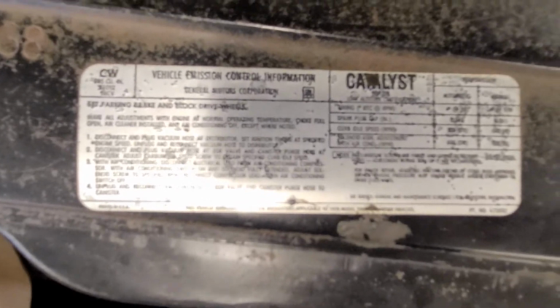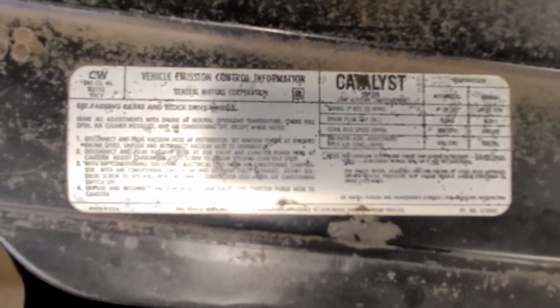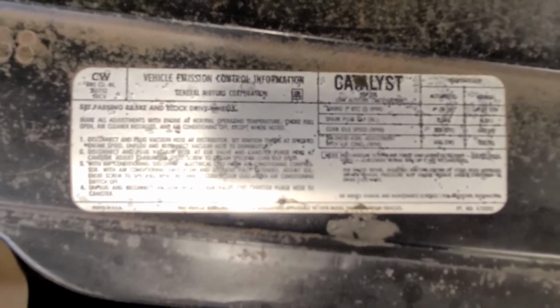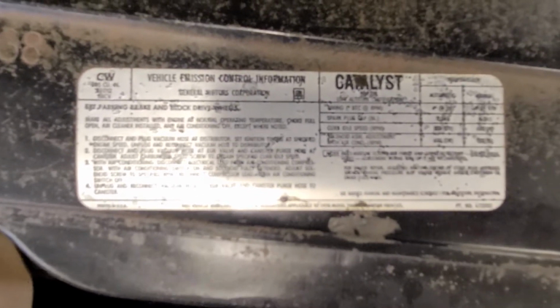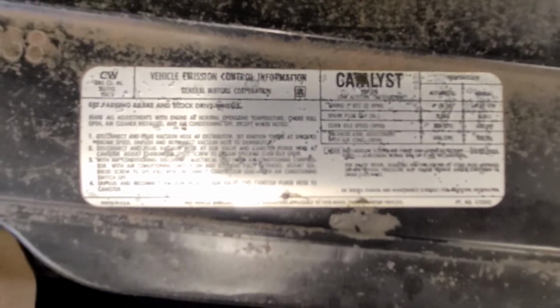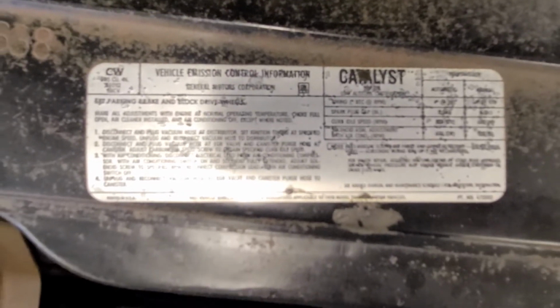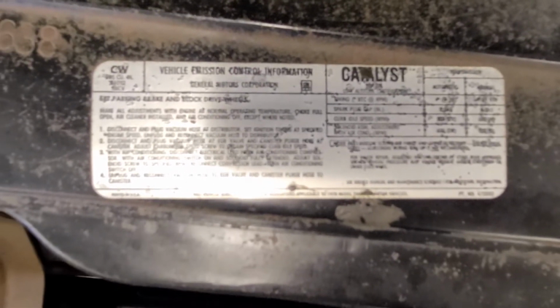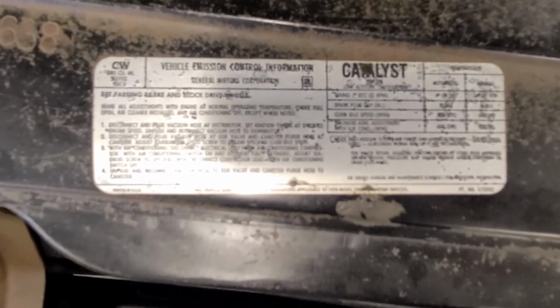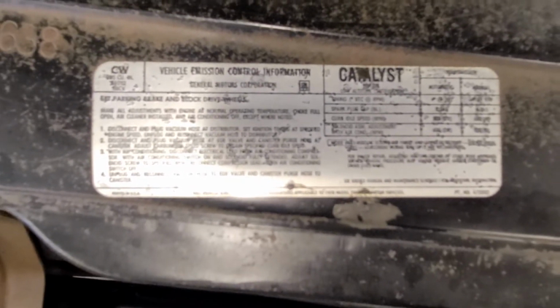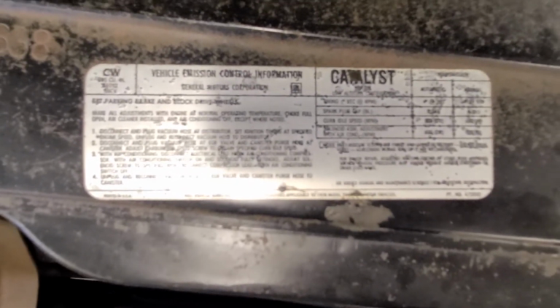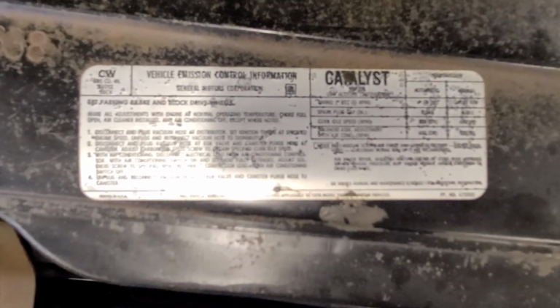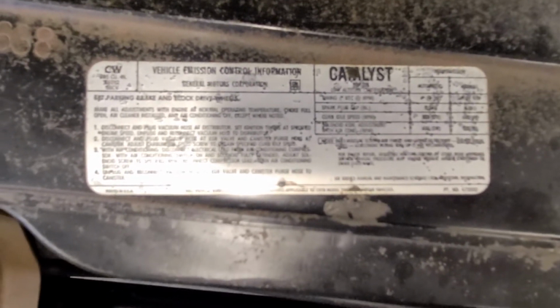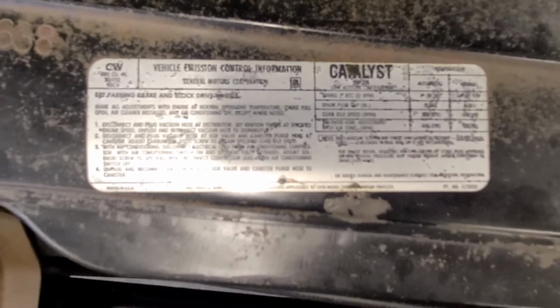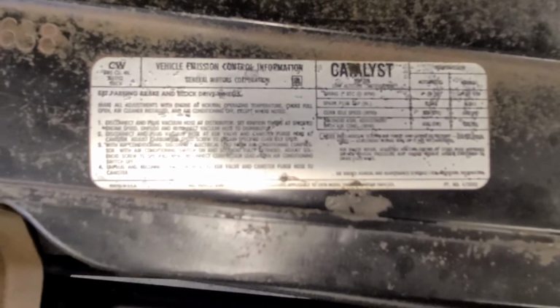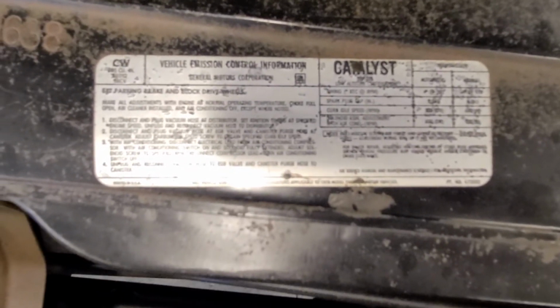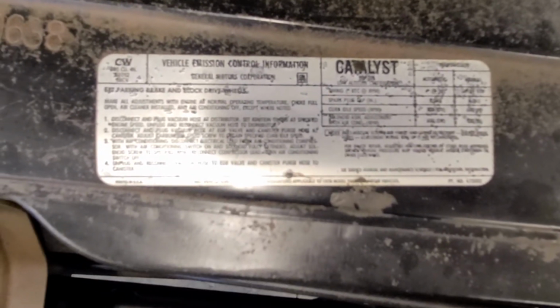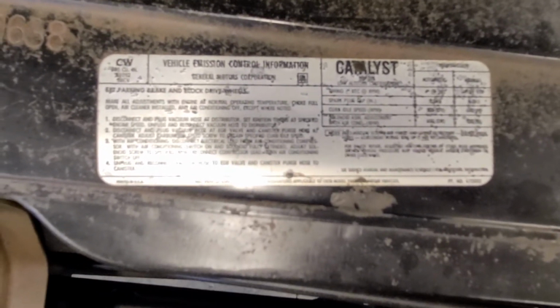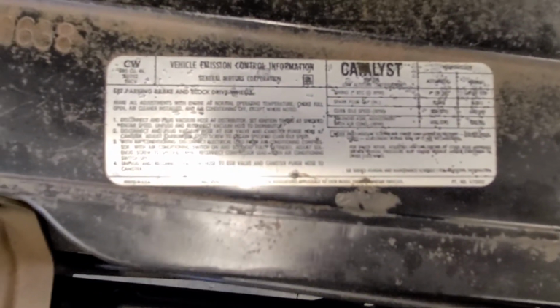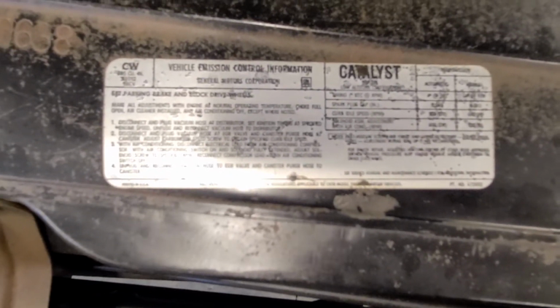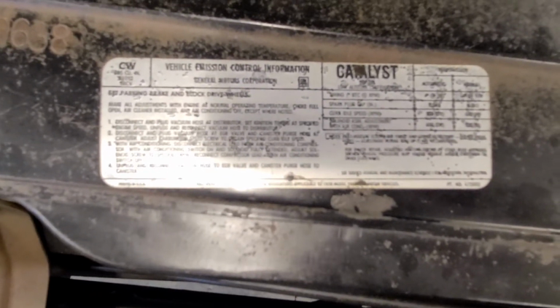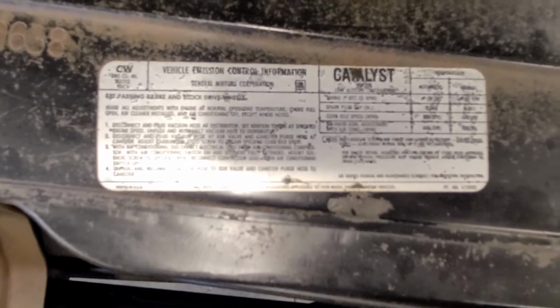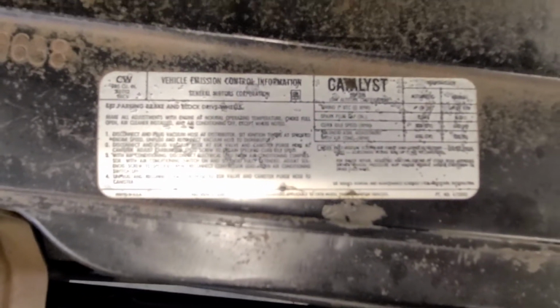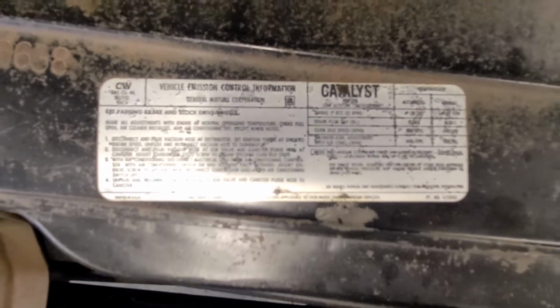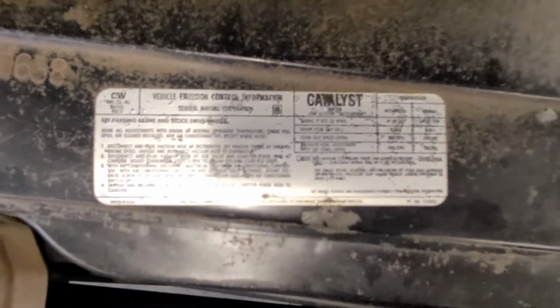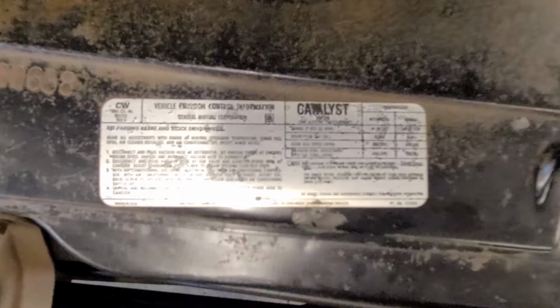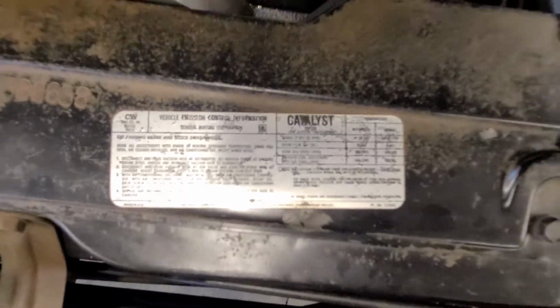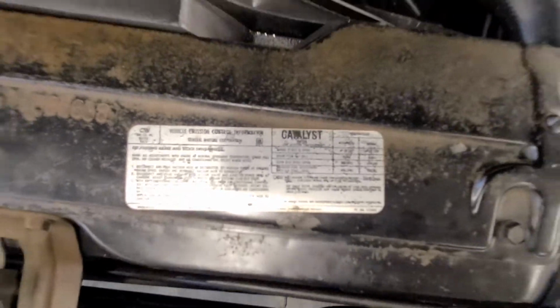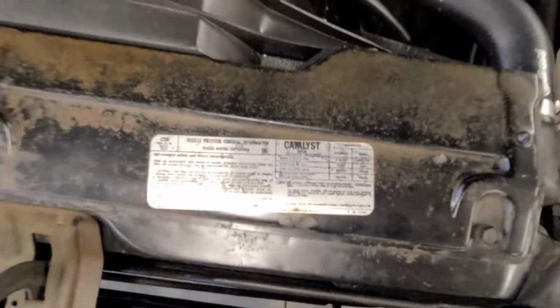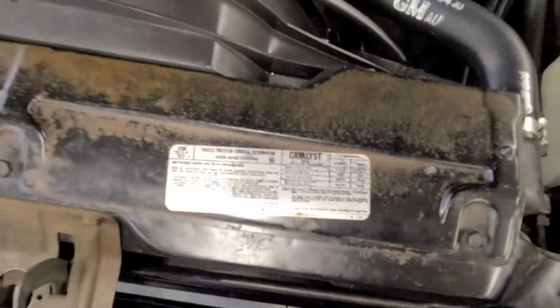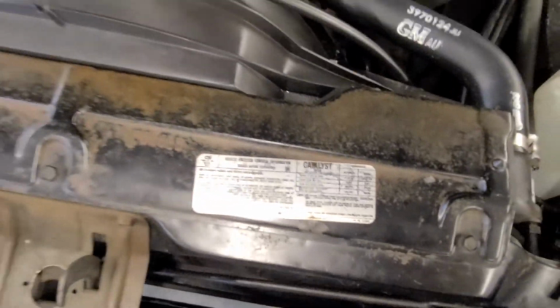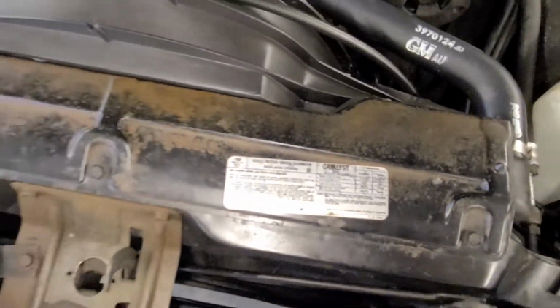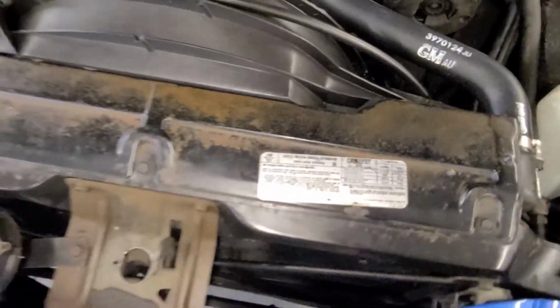A lot of folks like to see a close-up of the decals here, just showing it as a 305 car with the CW stamping.